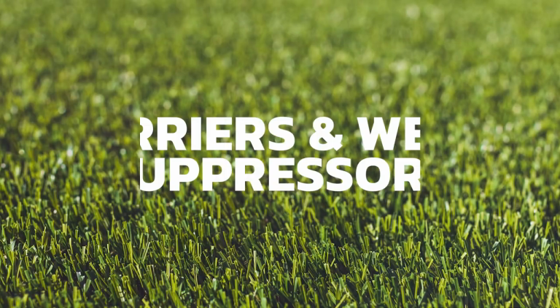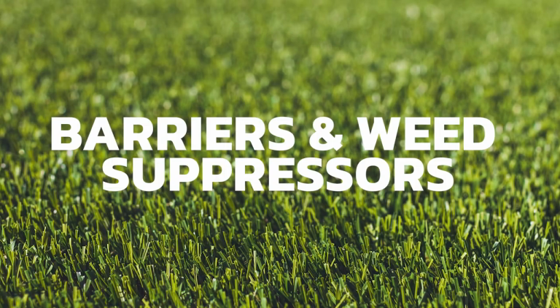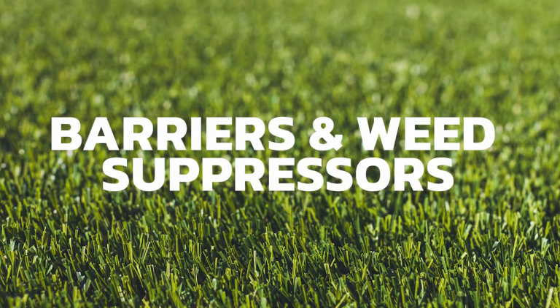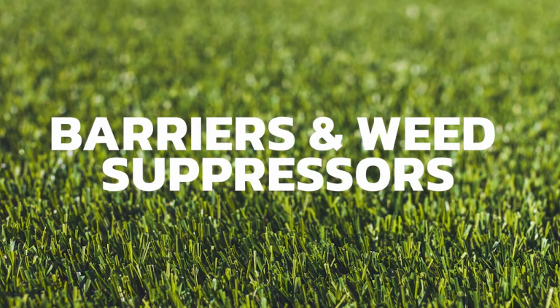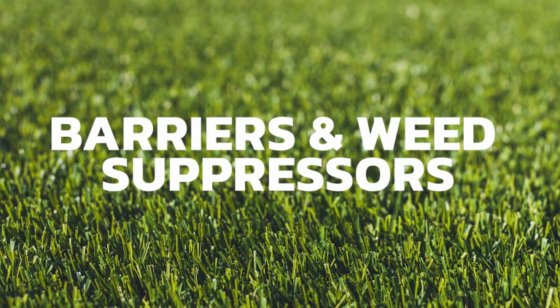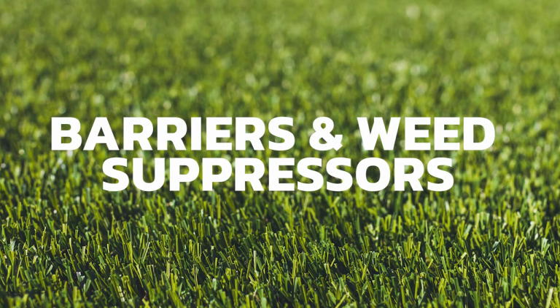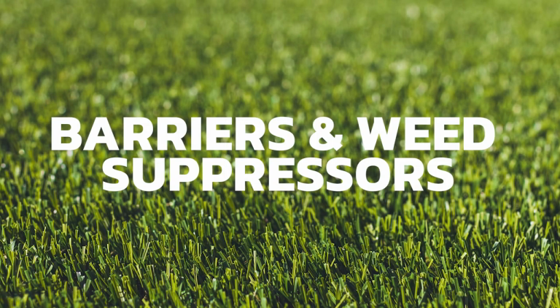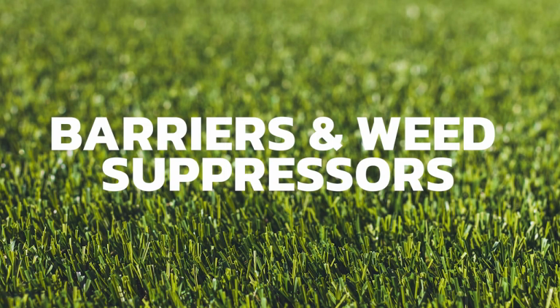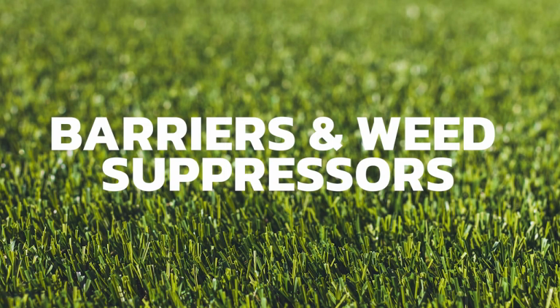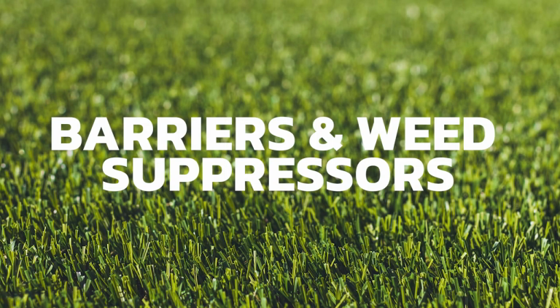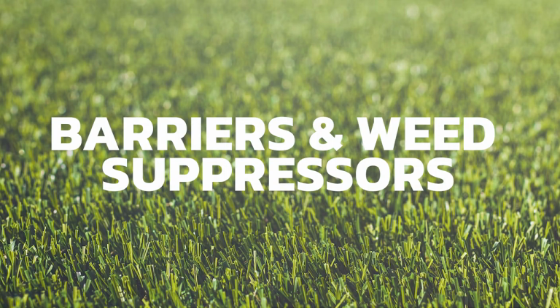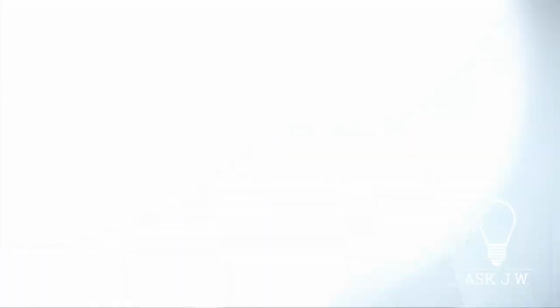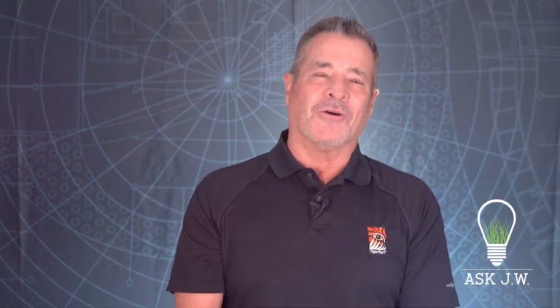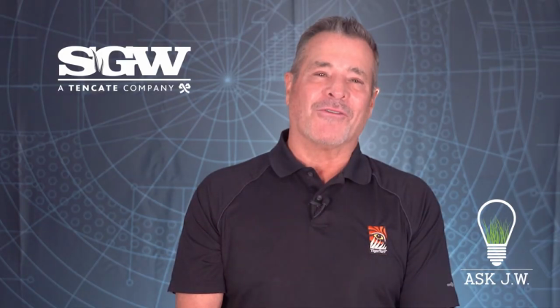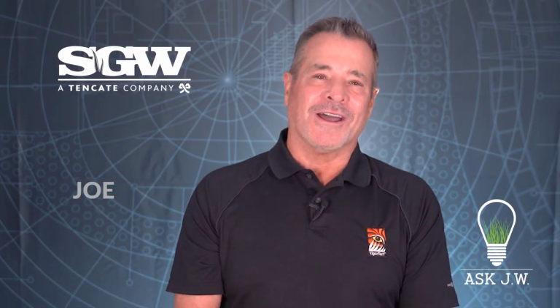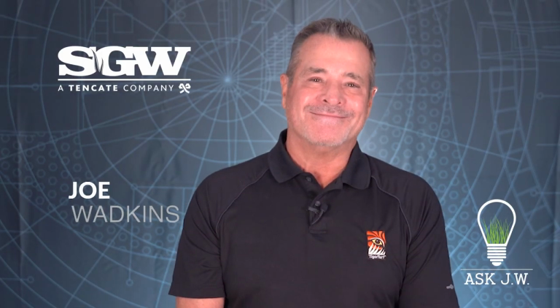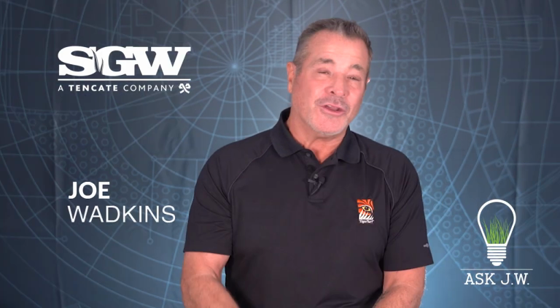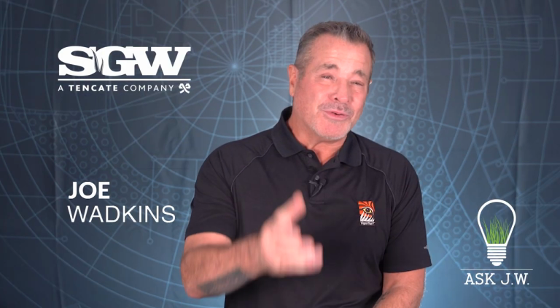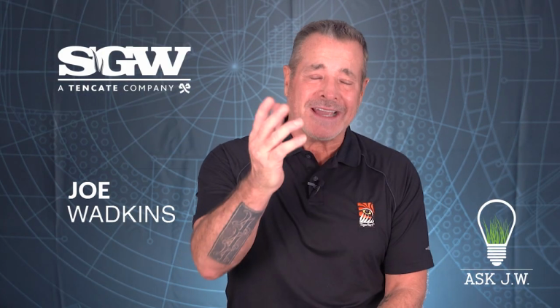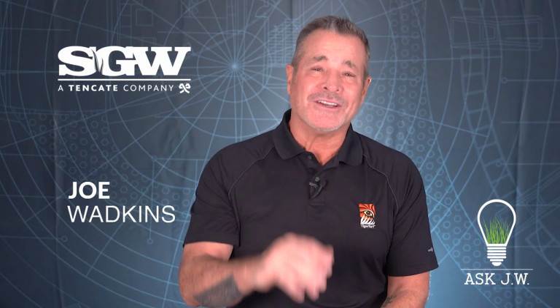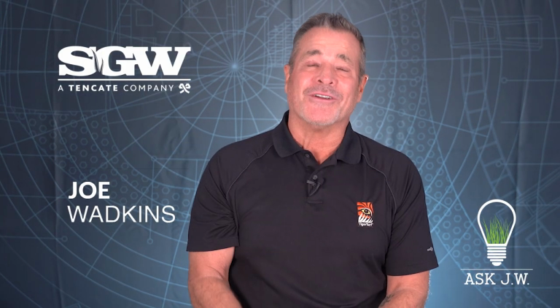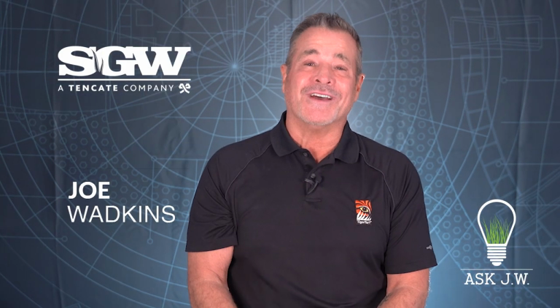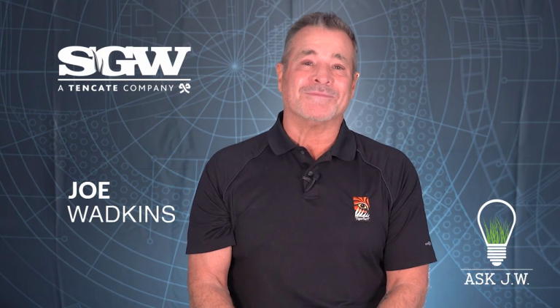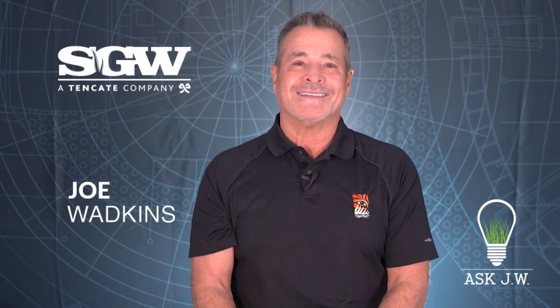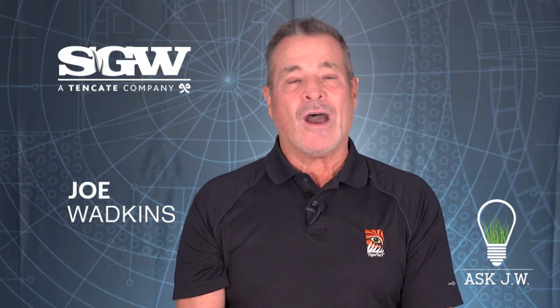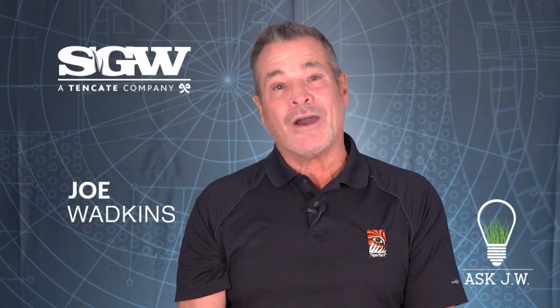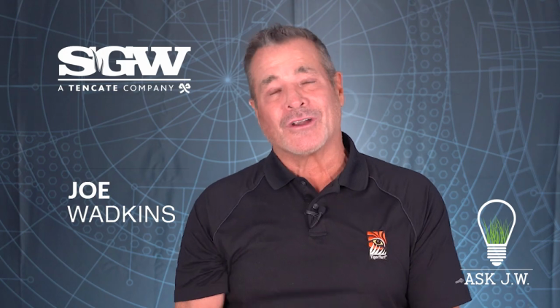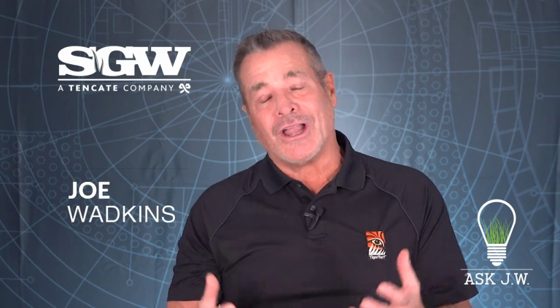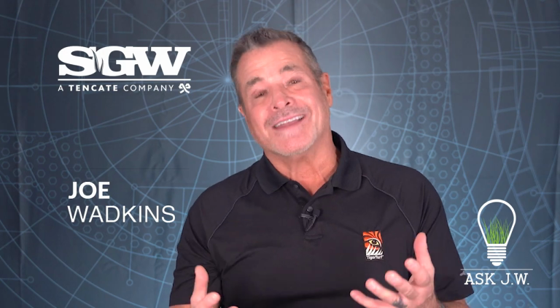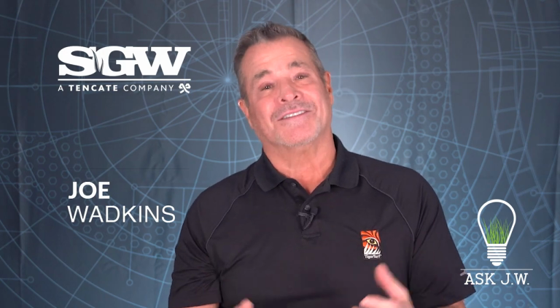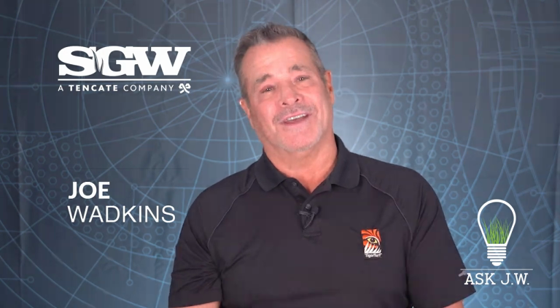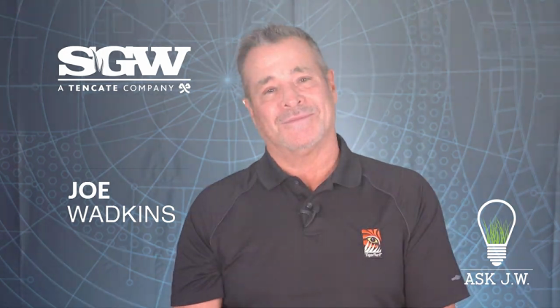Barriers and weed suppressors. Hello everyone. Are you protecting your investment? How about your client's investment?